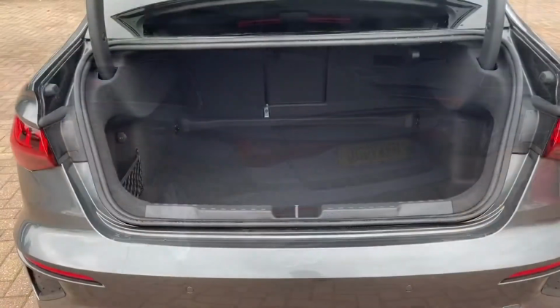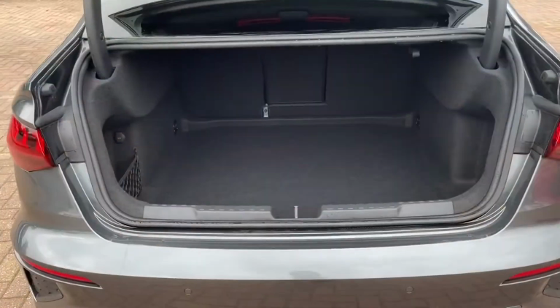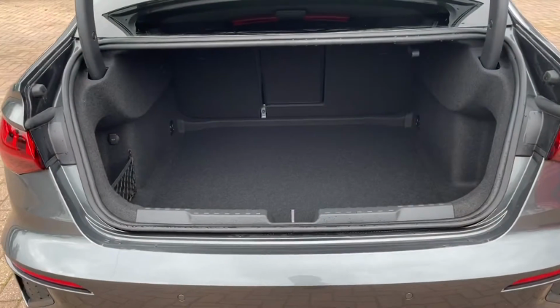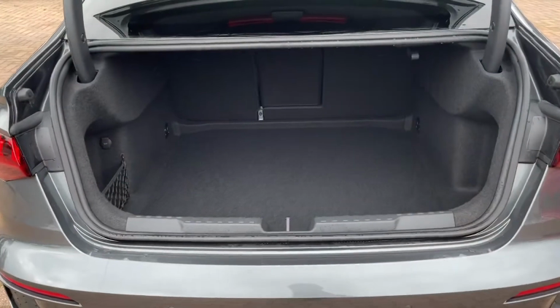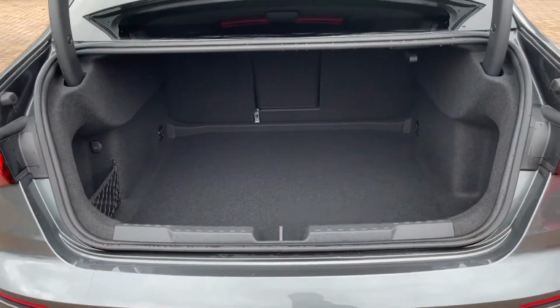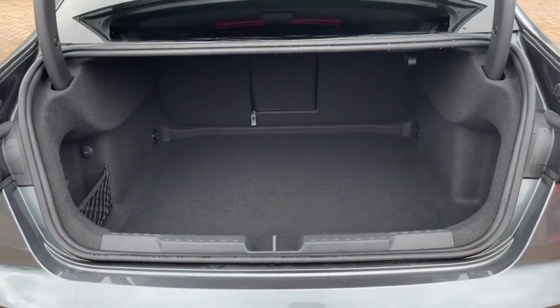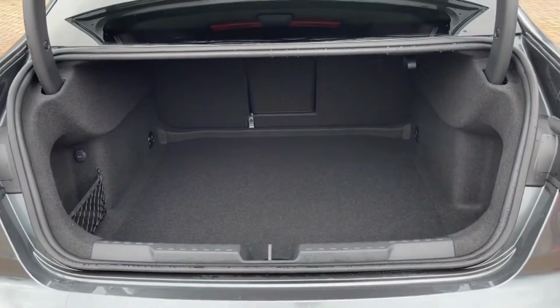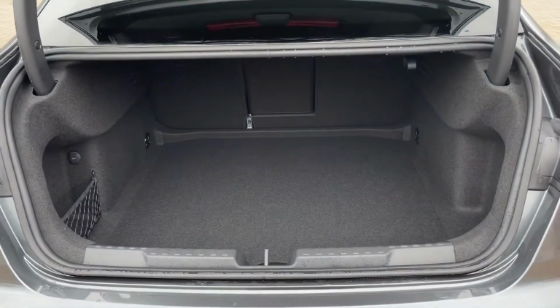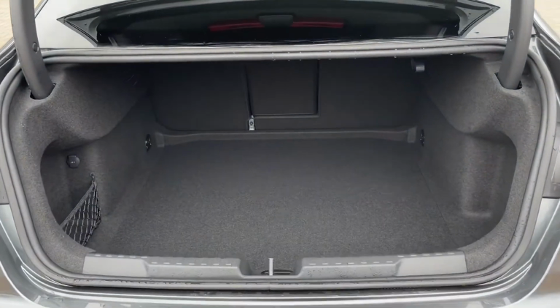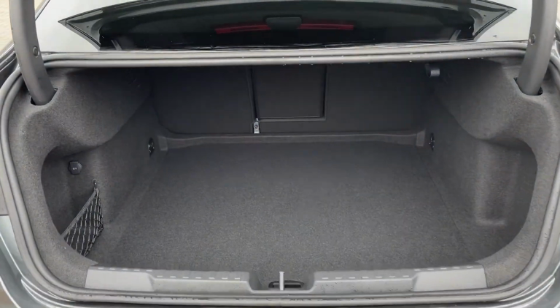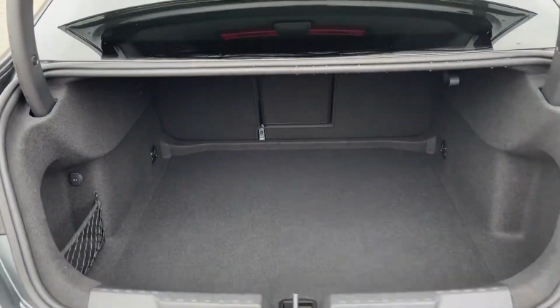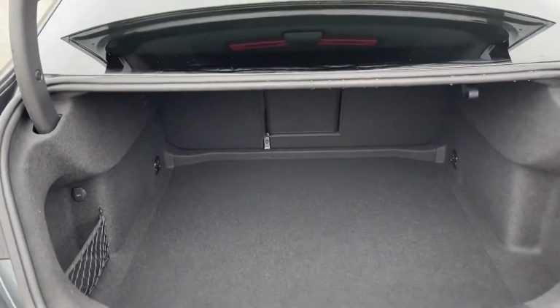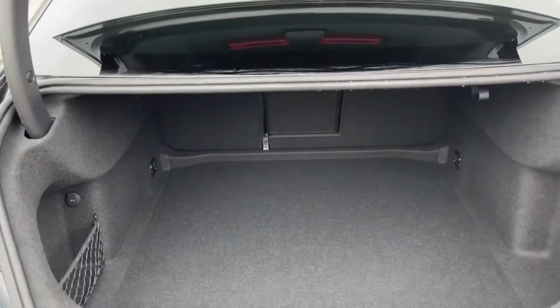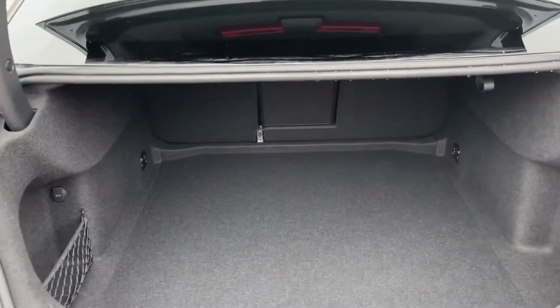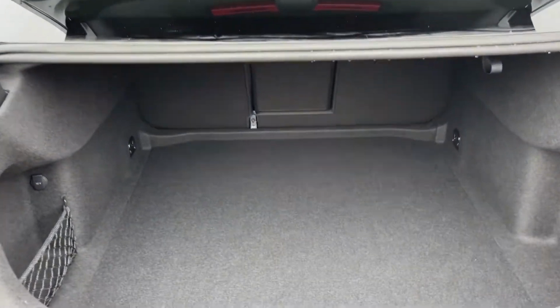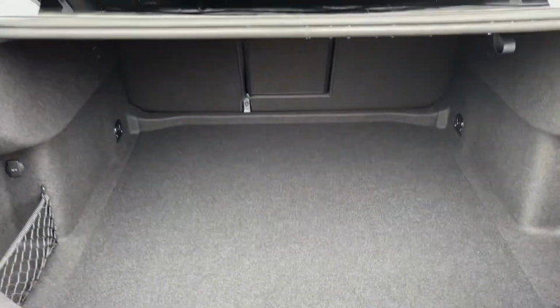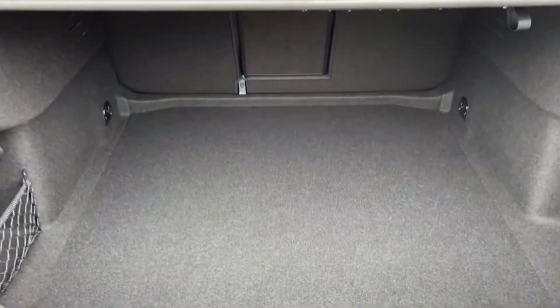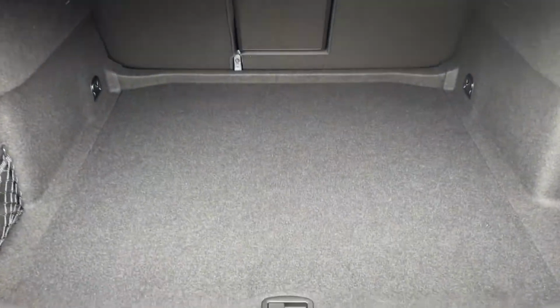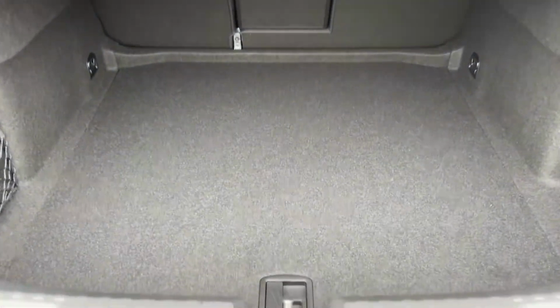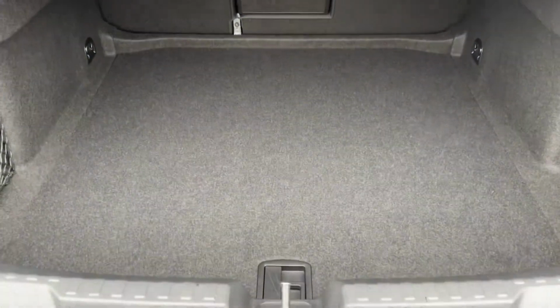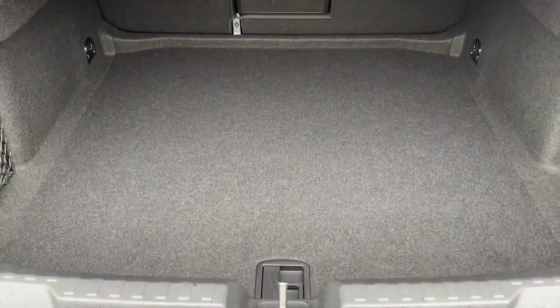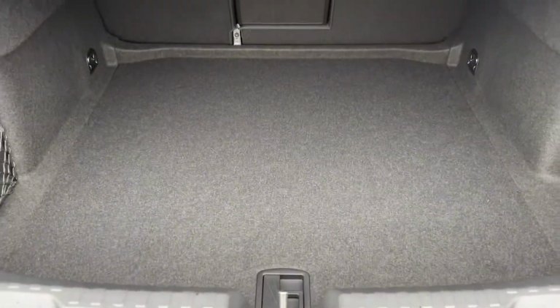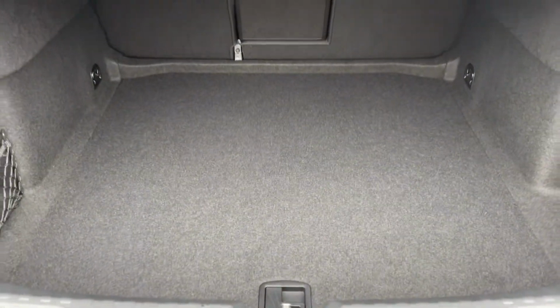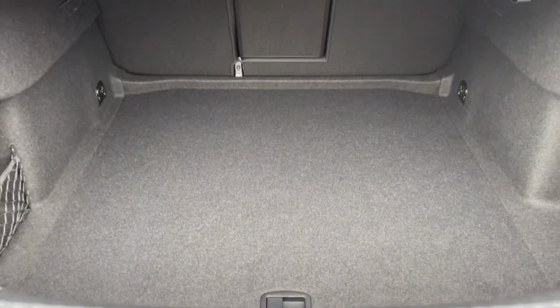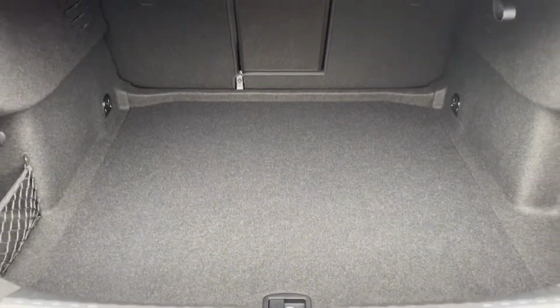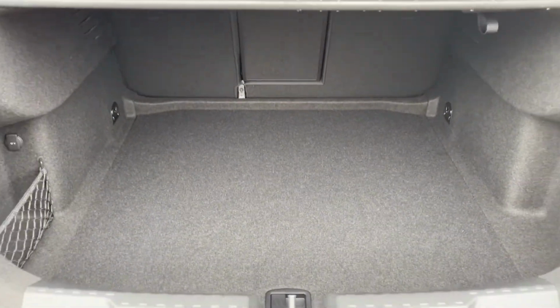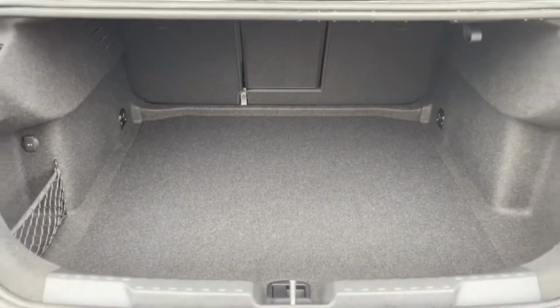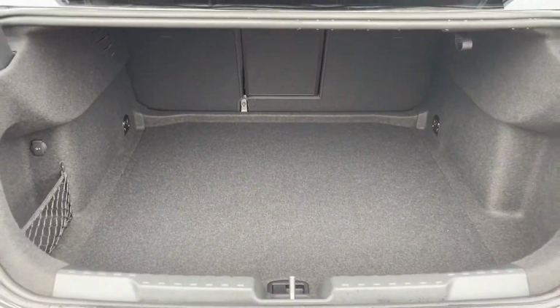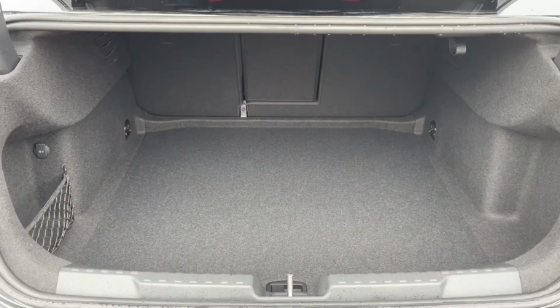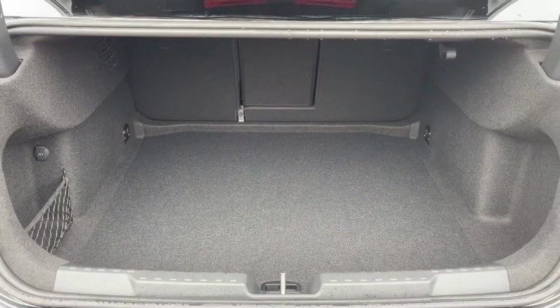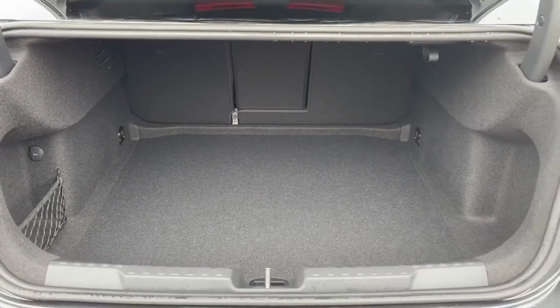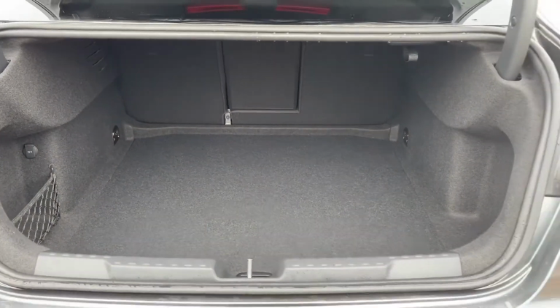Taking a look at the boot — as you can see, you've got plenty of room in there, but if extra room is needed the rear seats do fold forward.